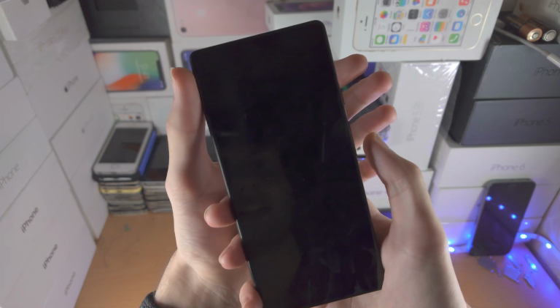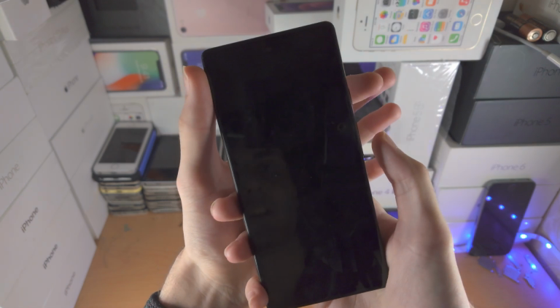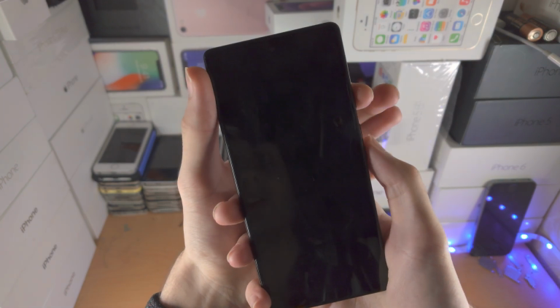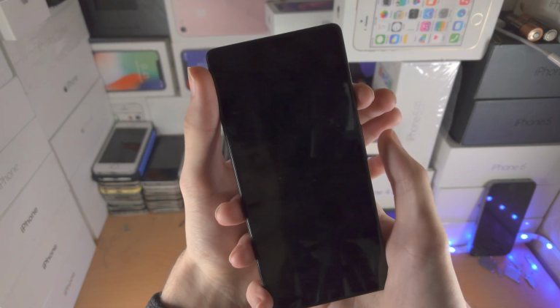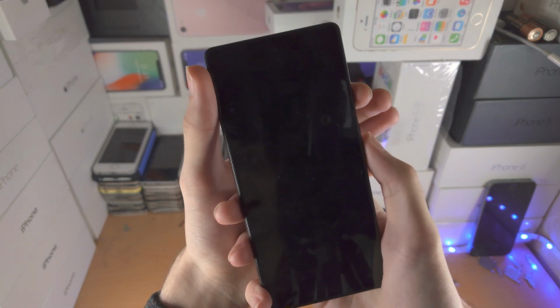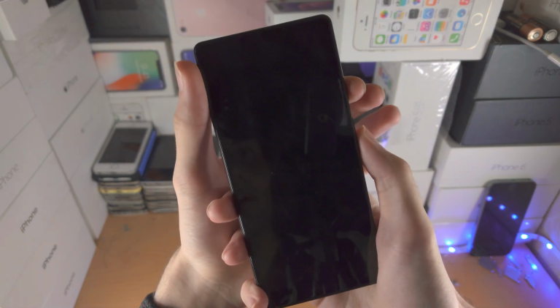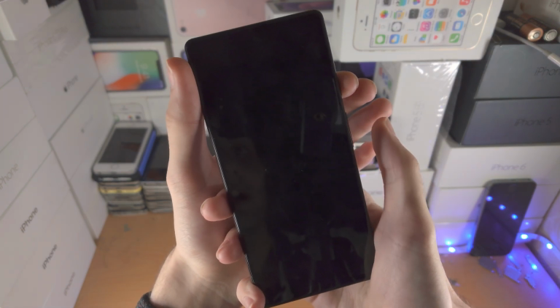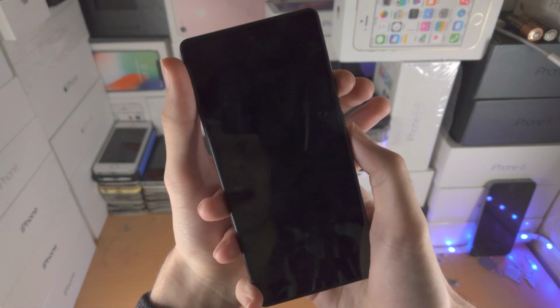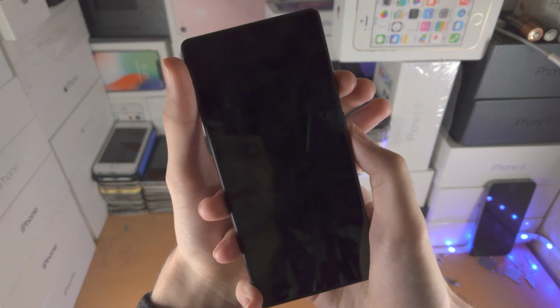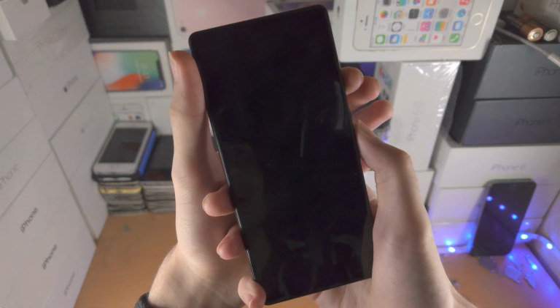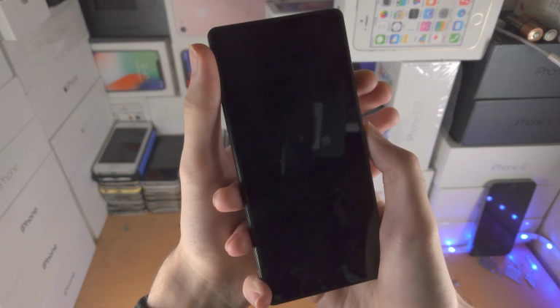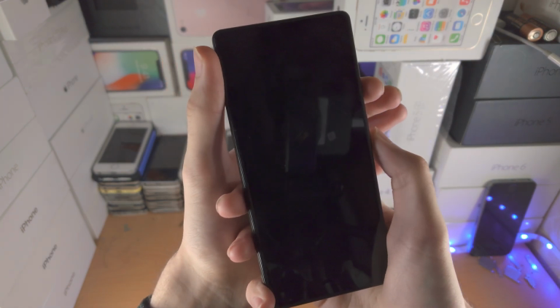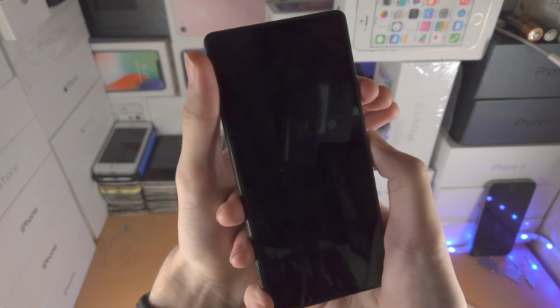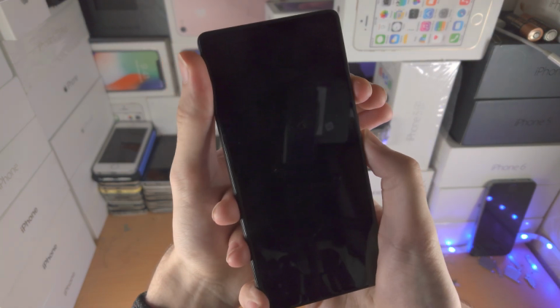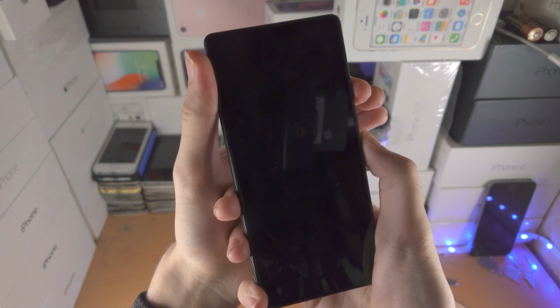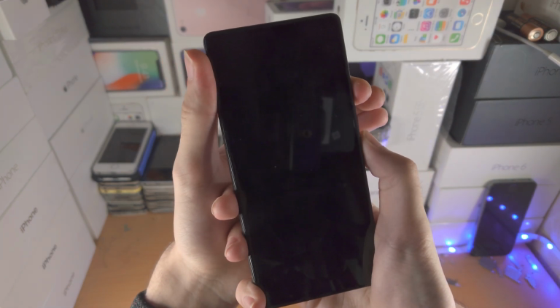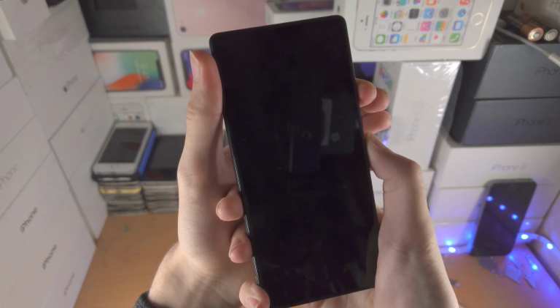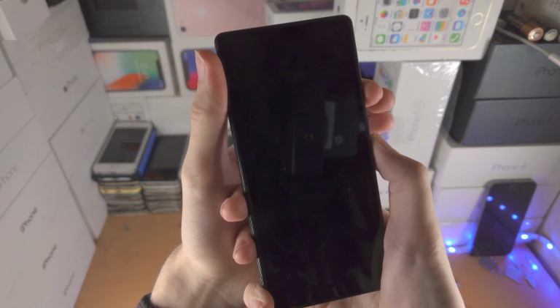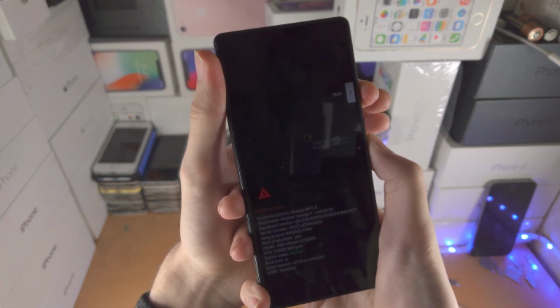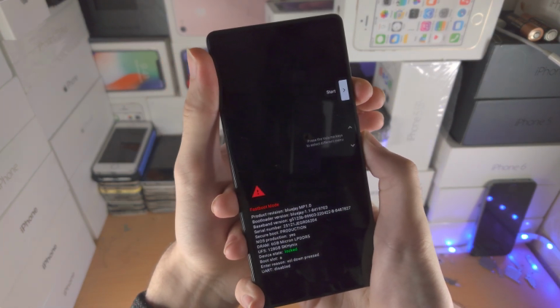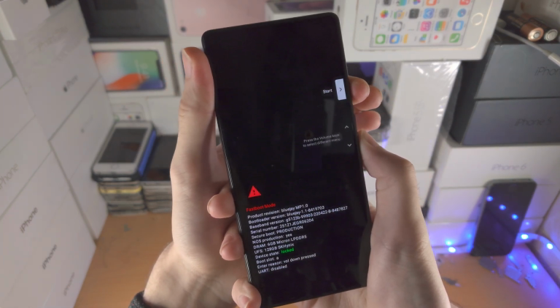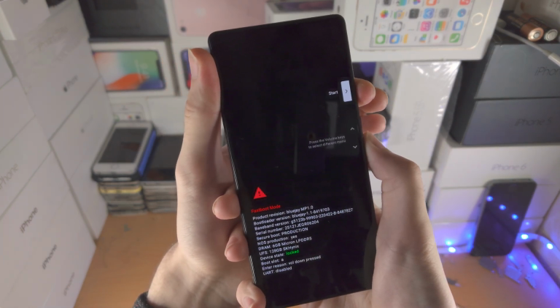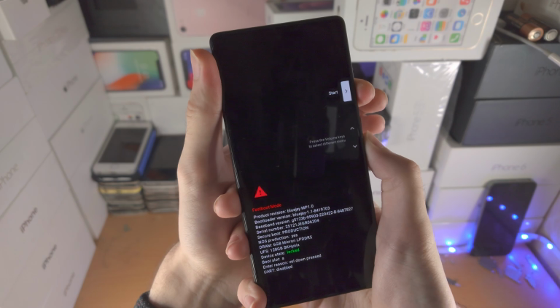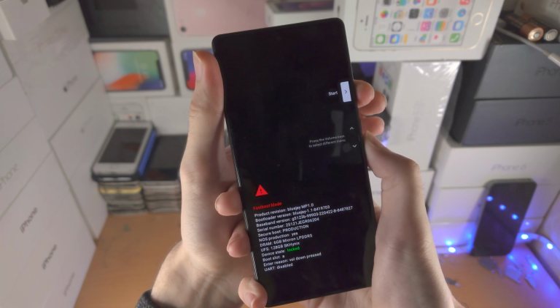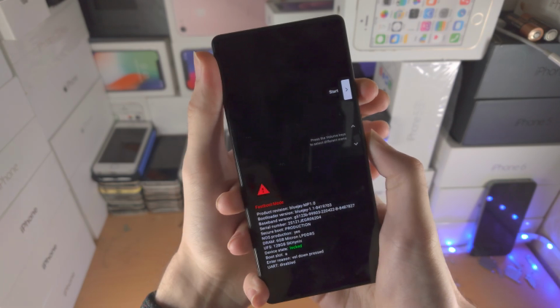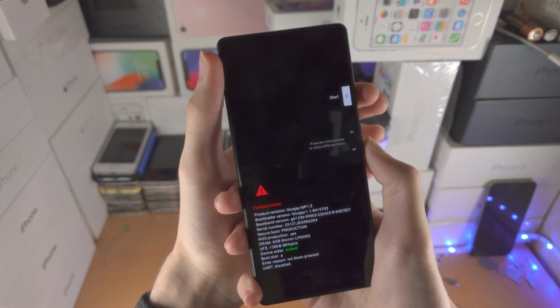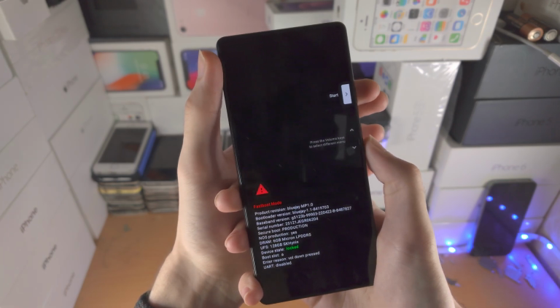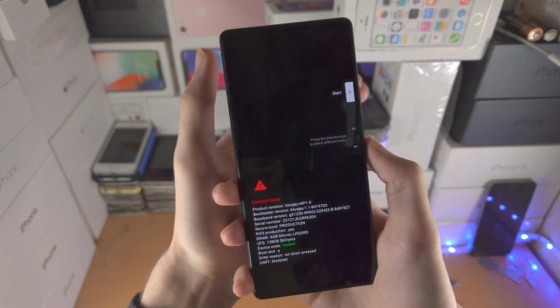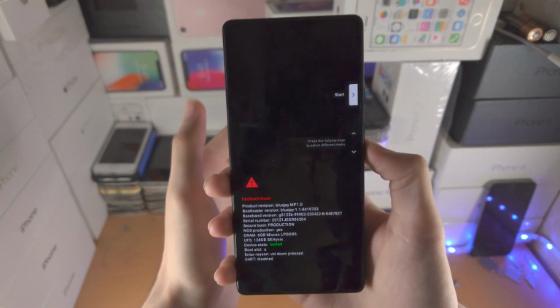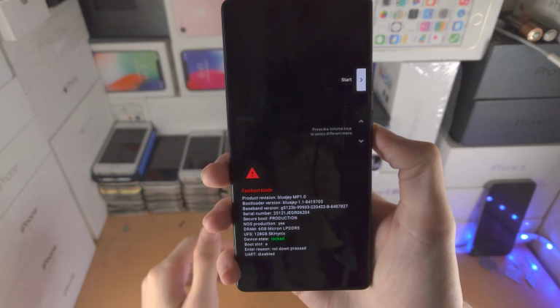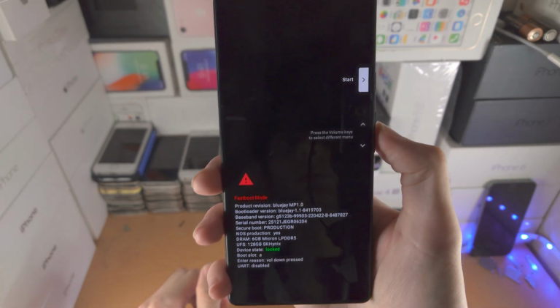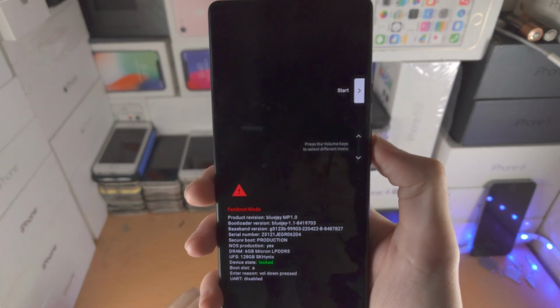Then hold down the power and volume down button together and keep them held down until you're brought into fastboot mode.